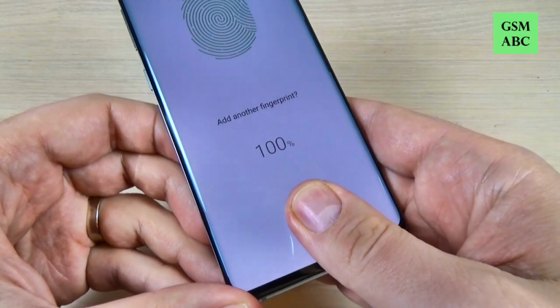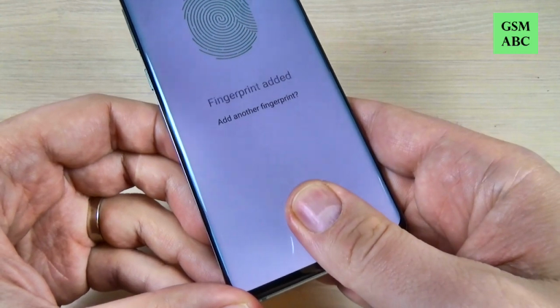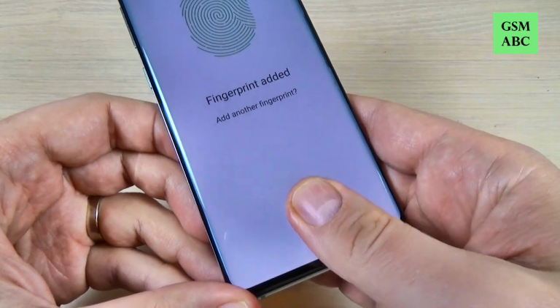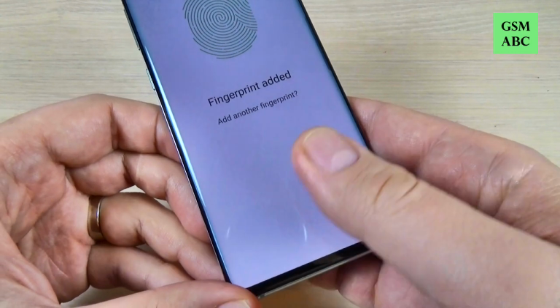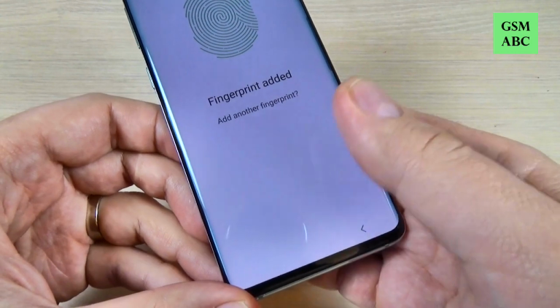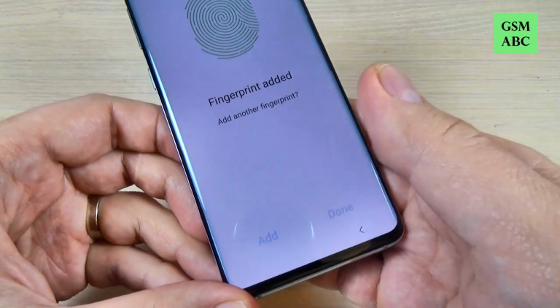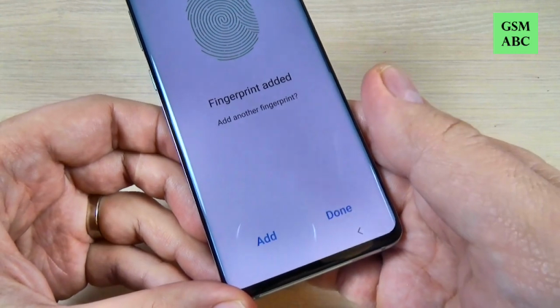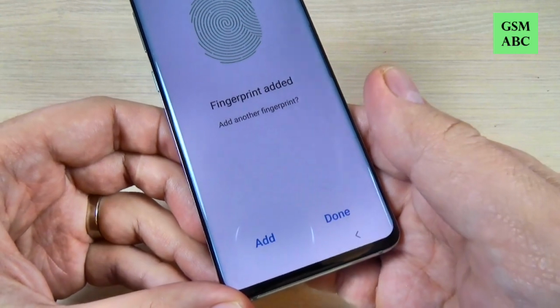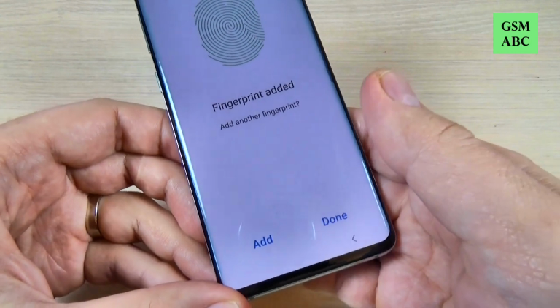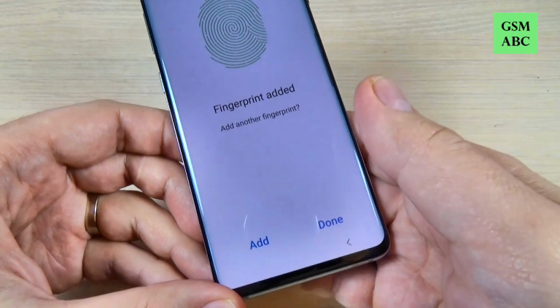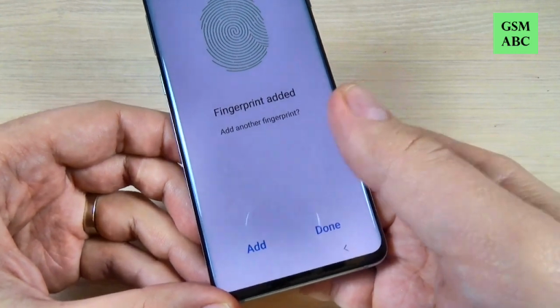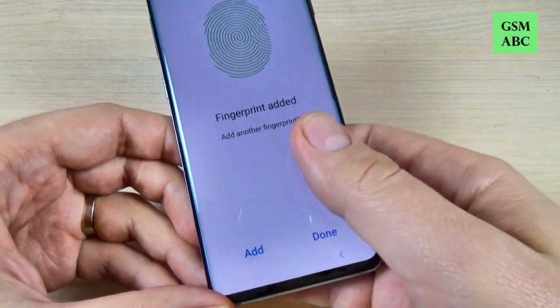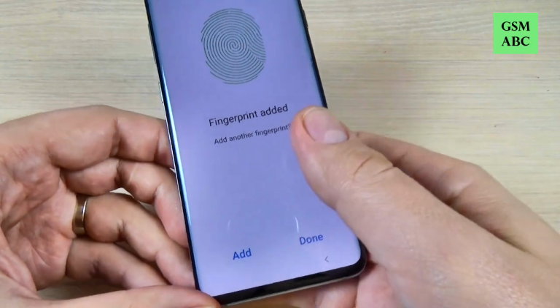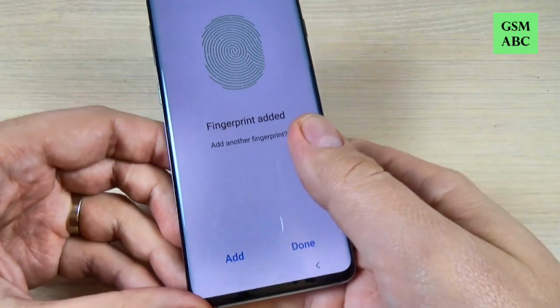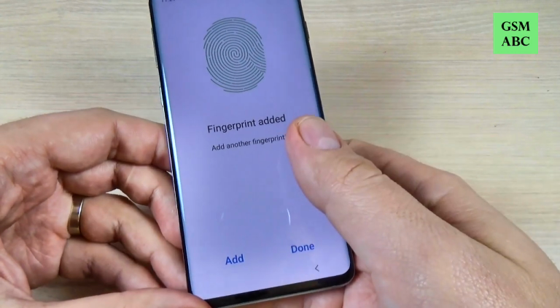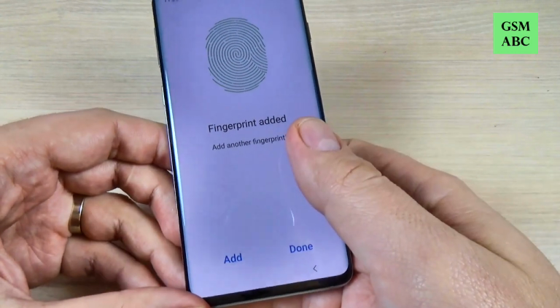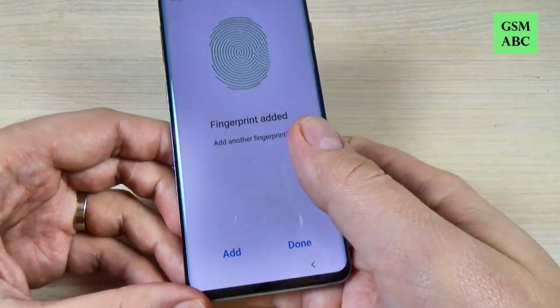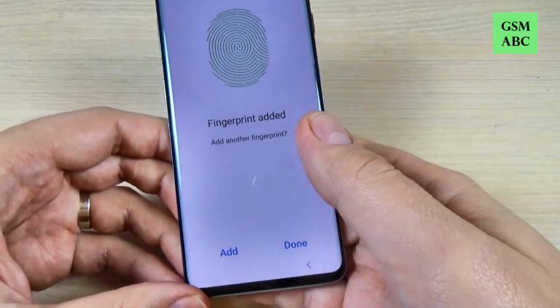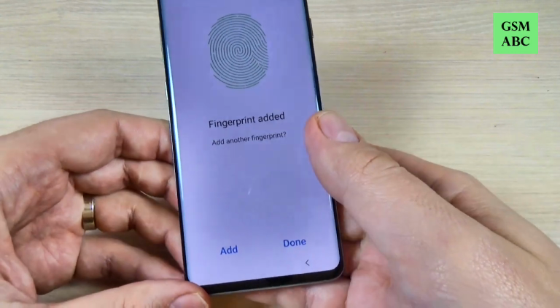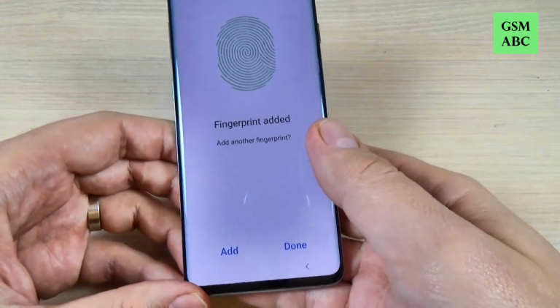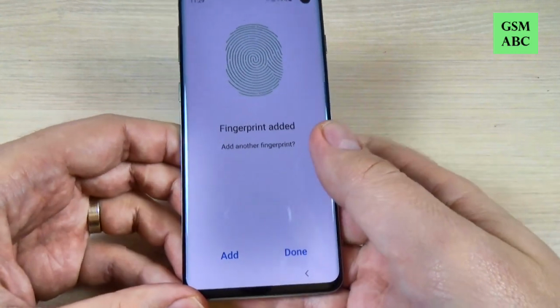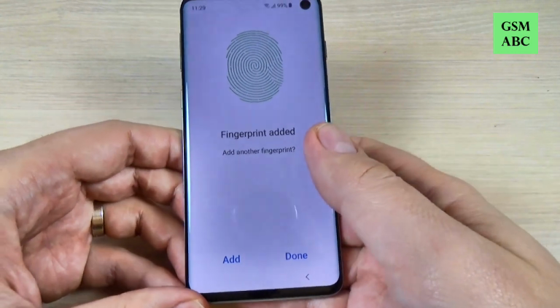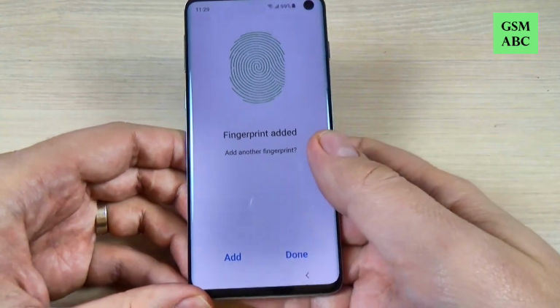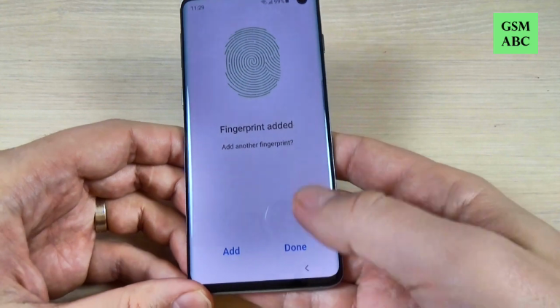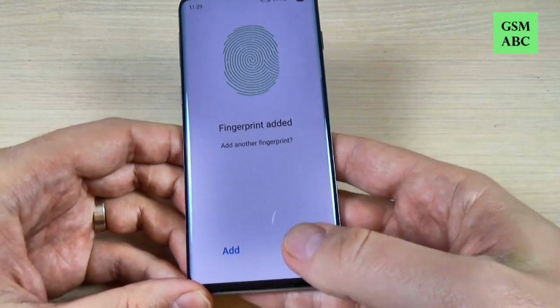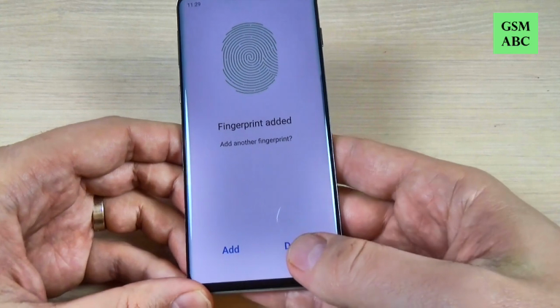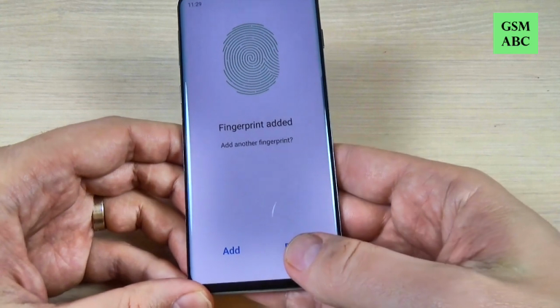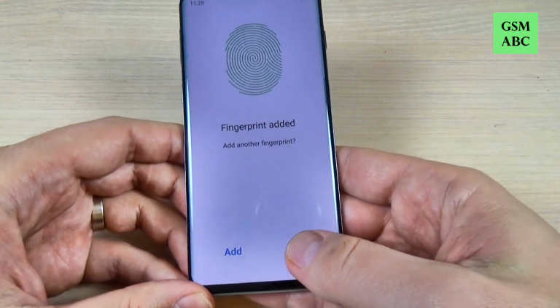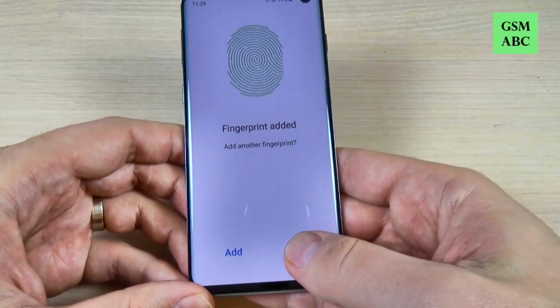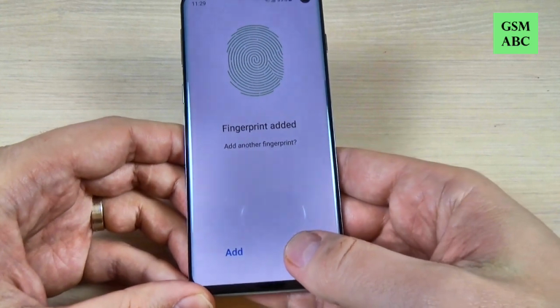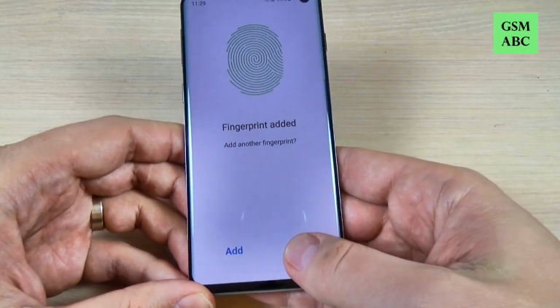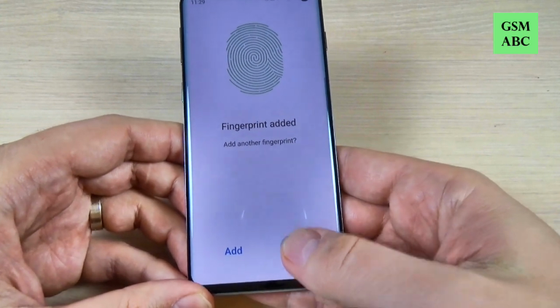And that's all — the fingerprint has been added. Just hit Done.